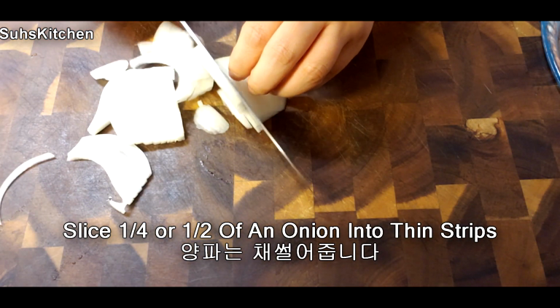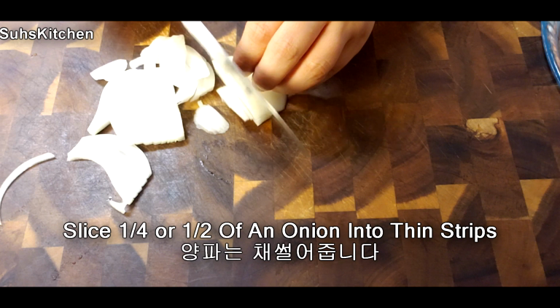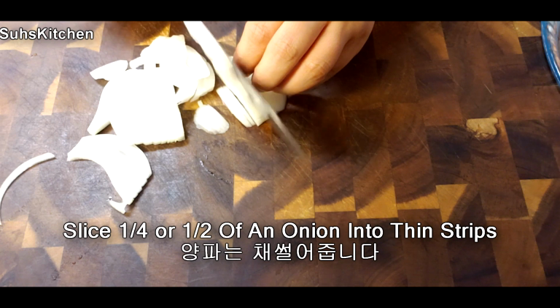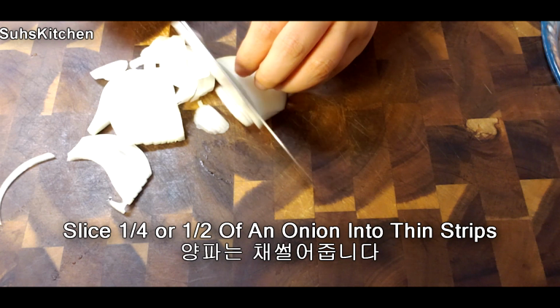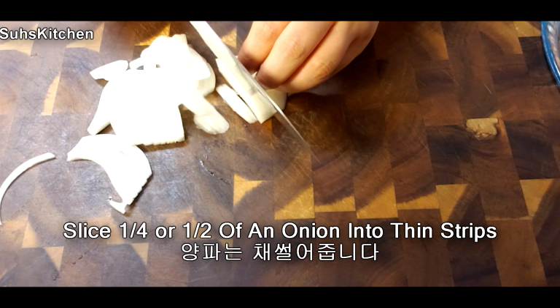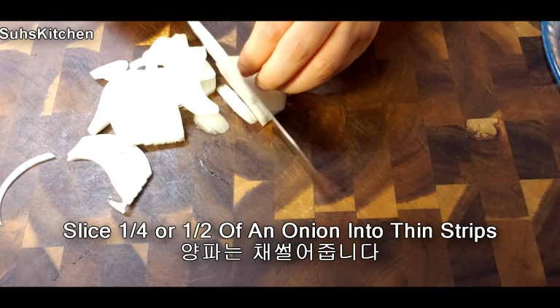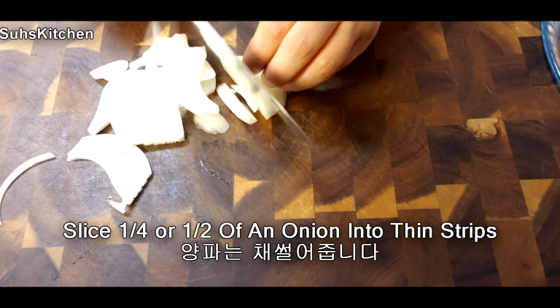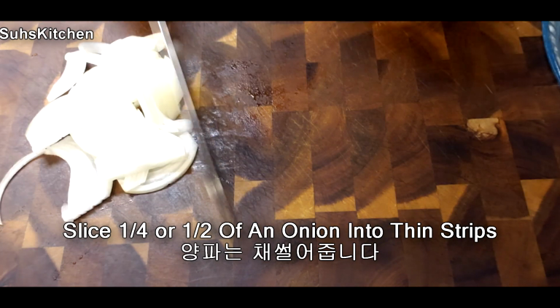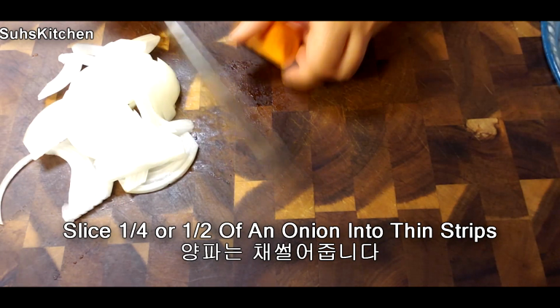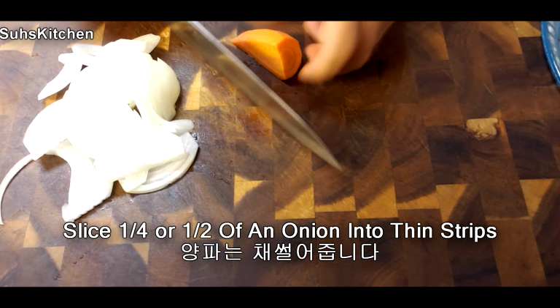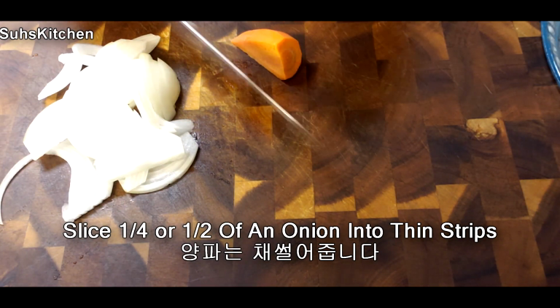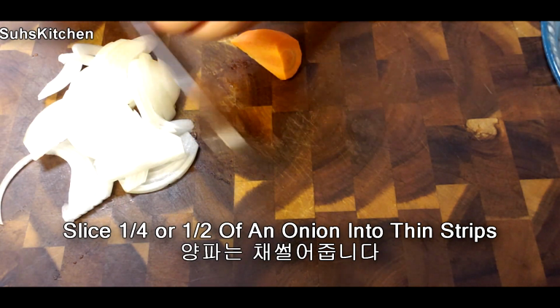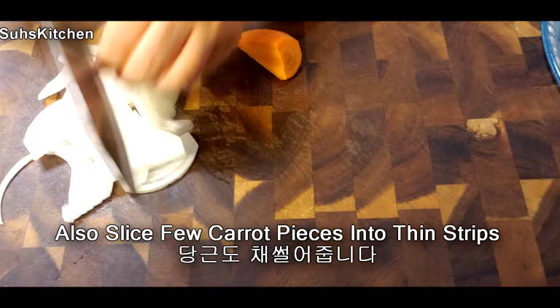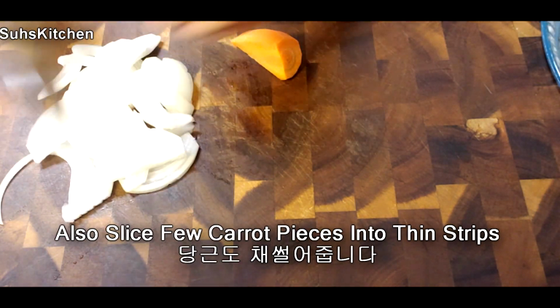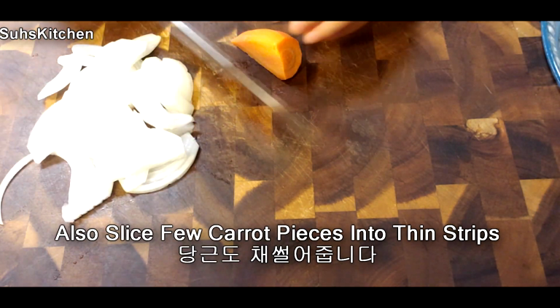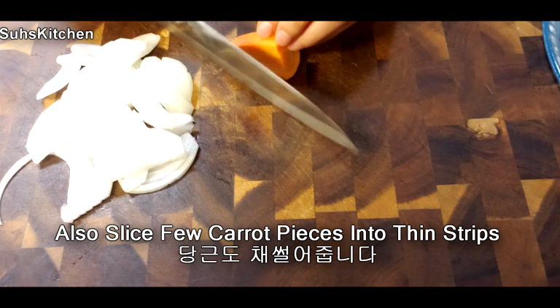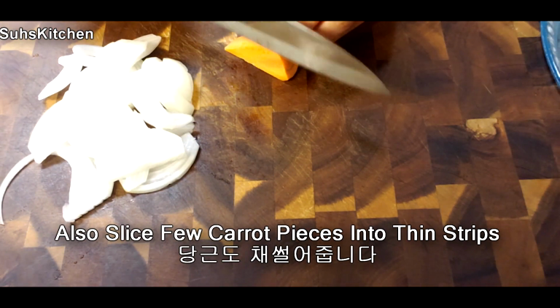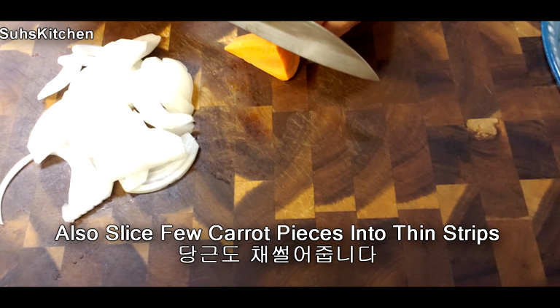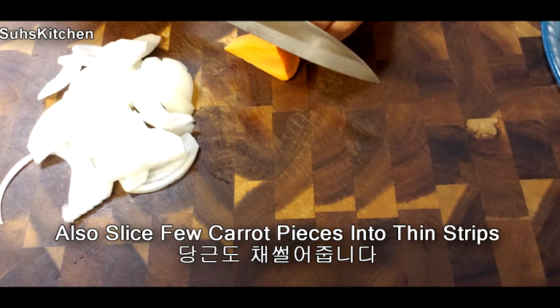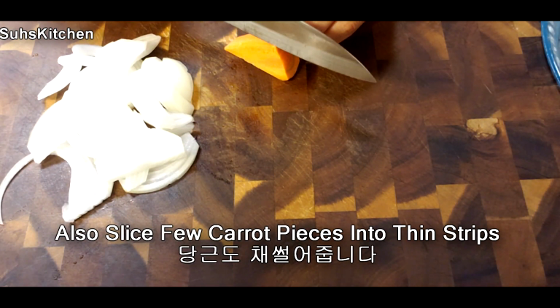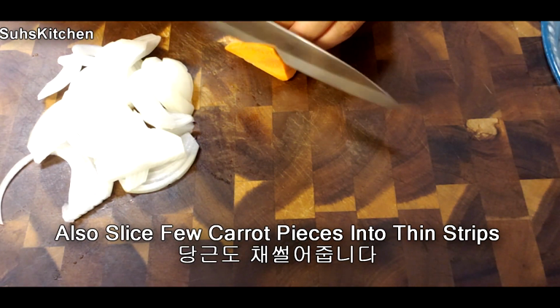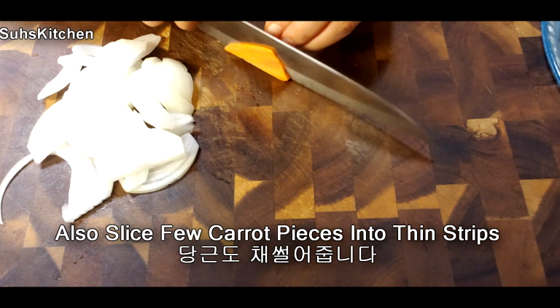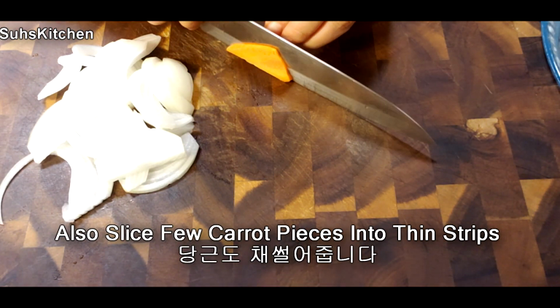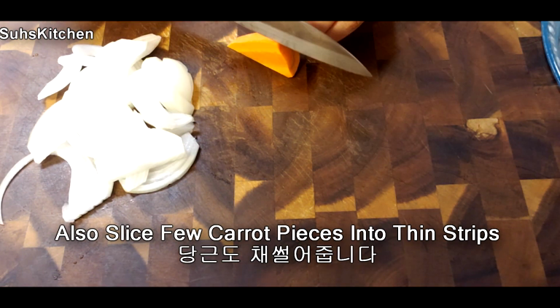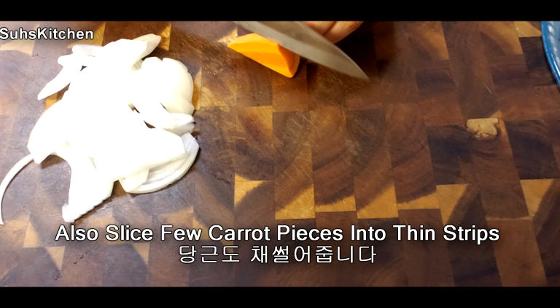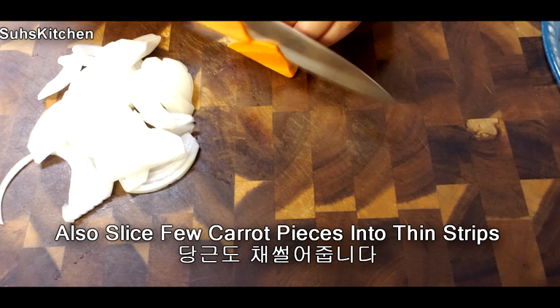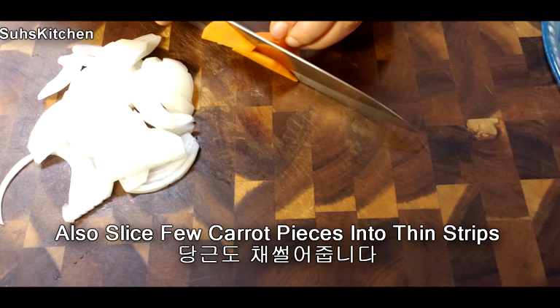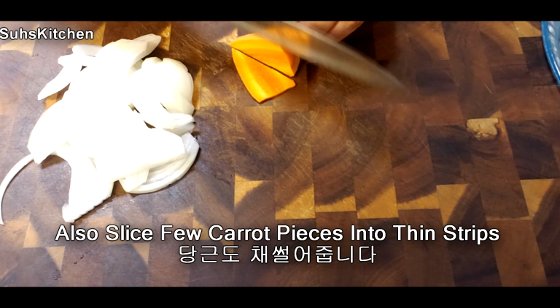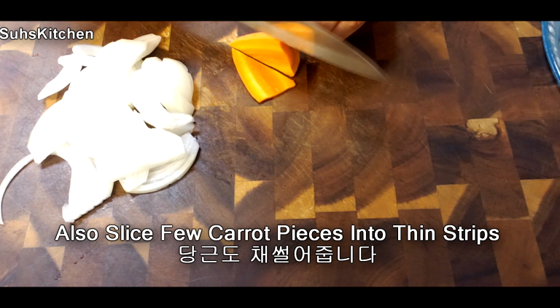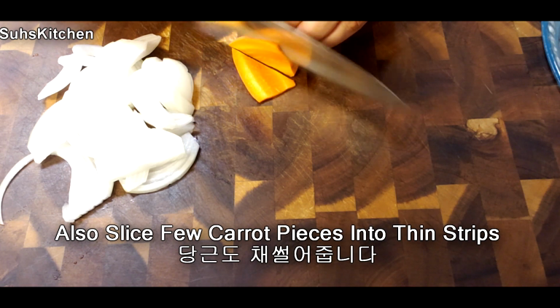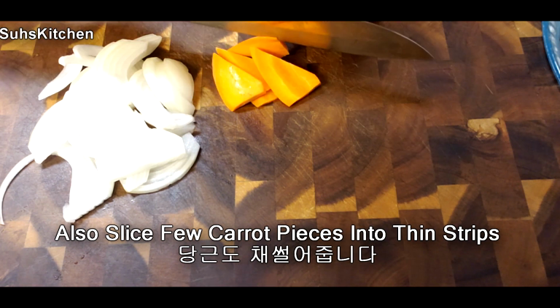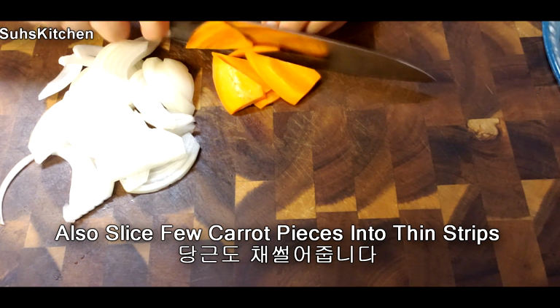10 seconds, 2 seconds. 10 seconds. Let's go.